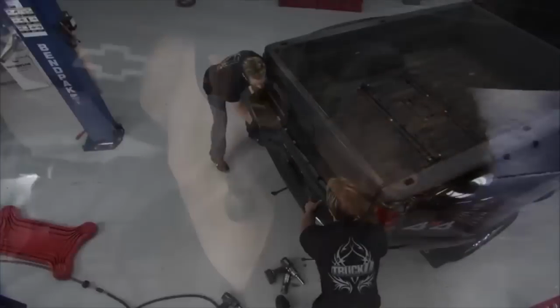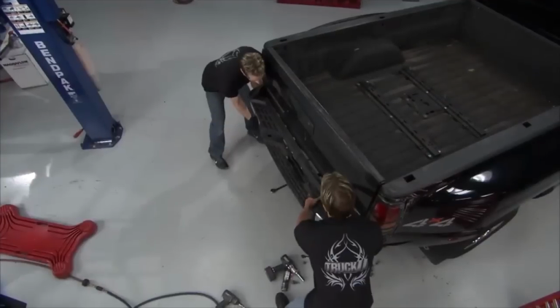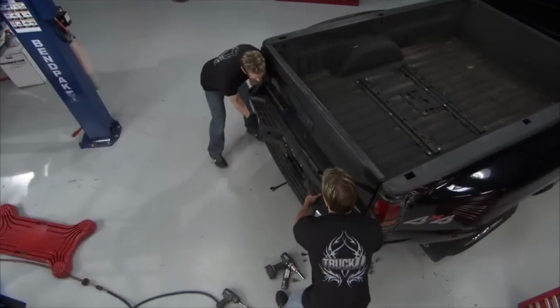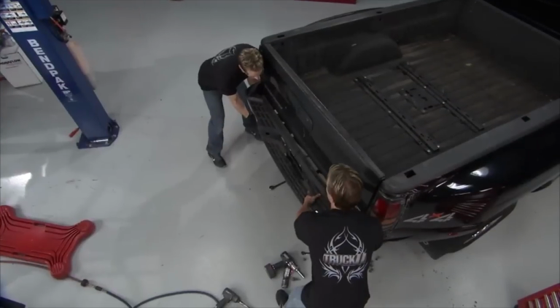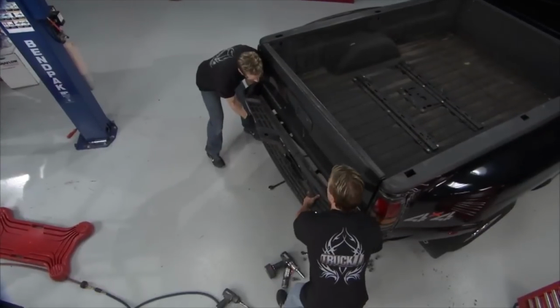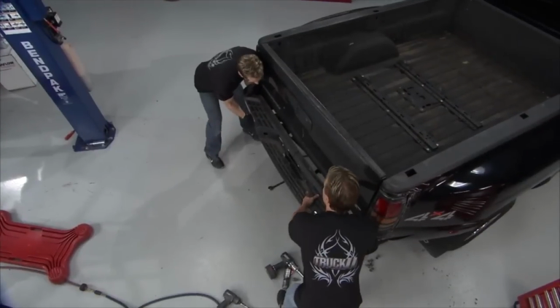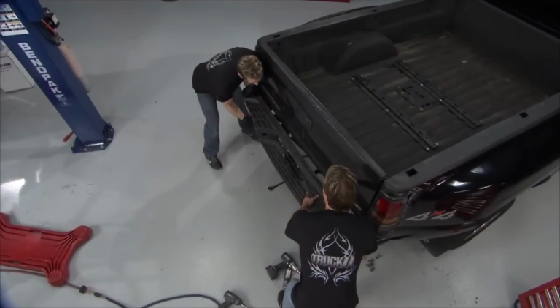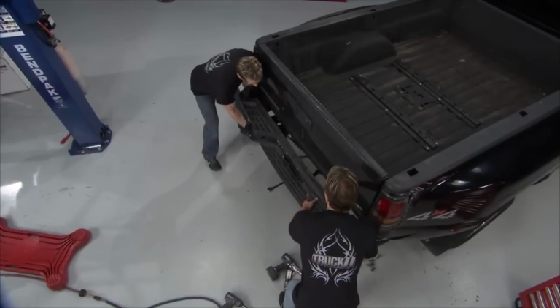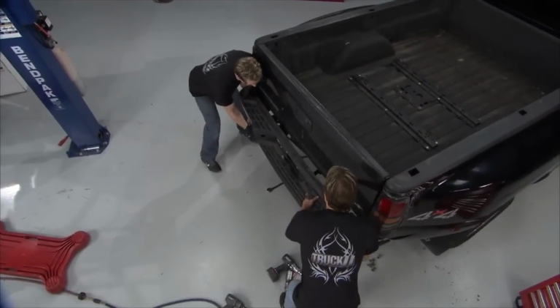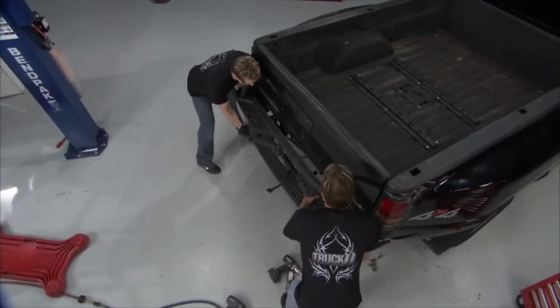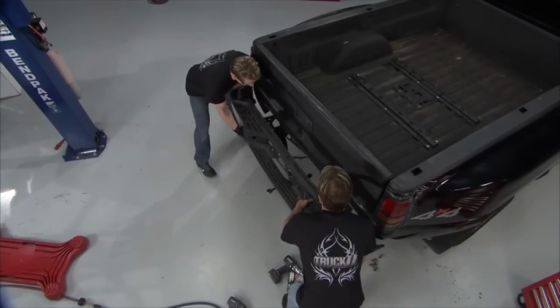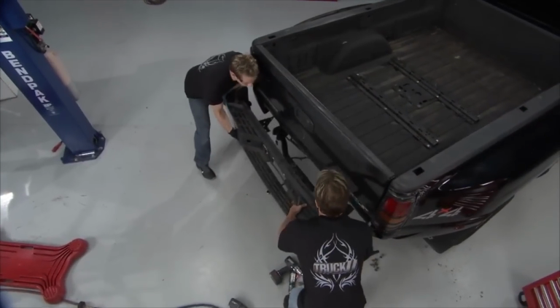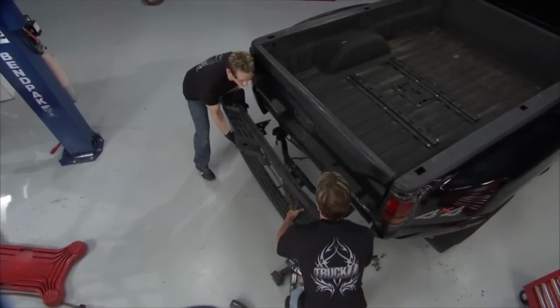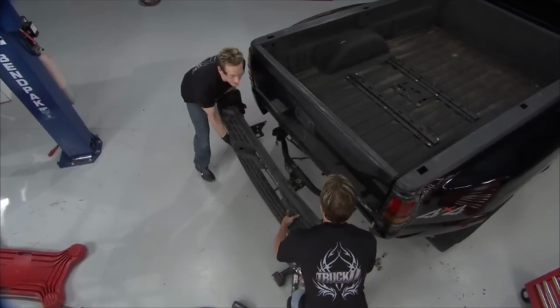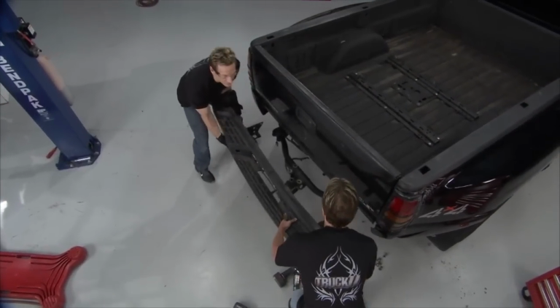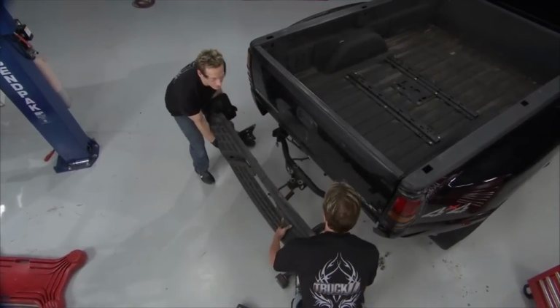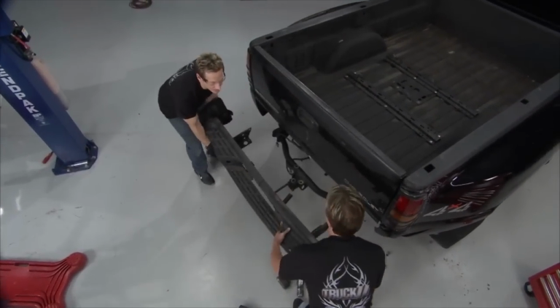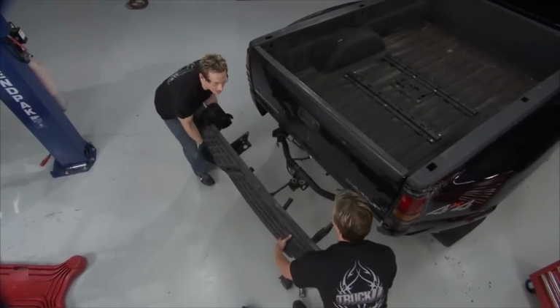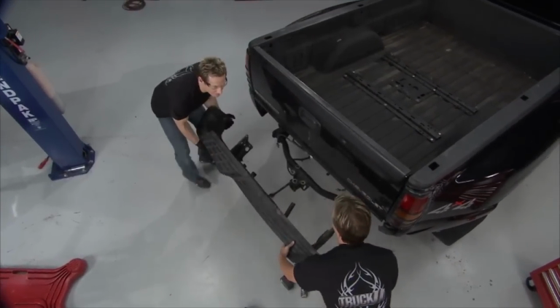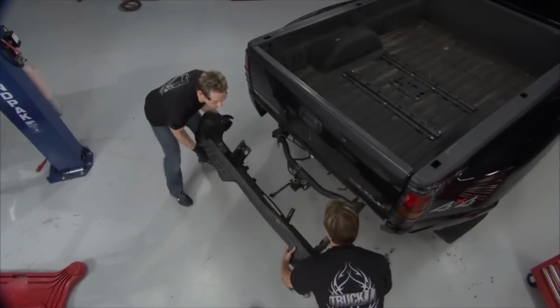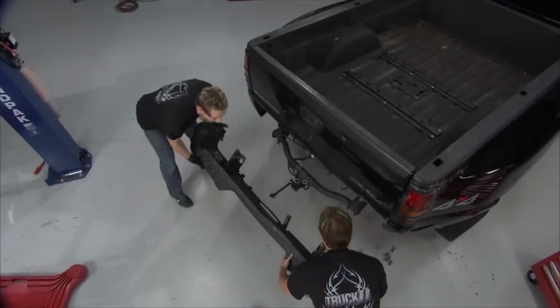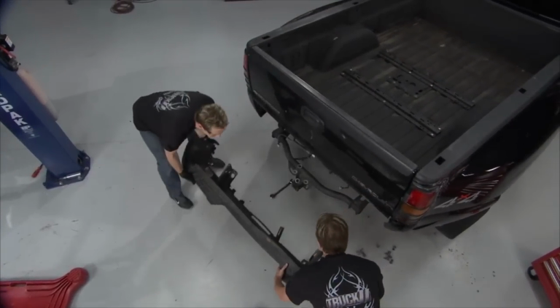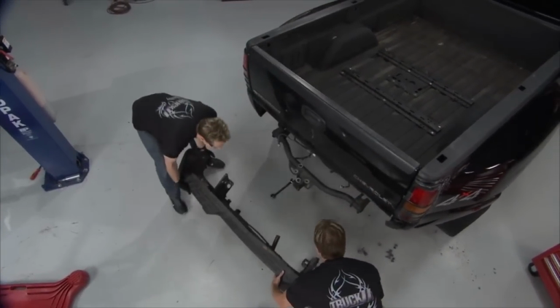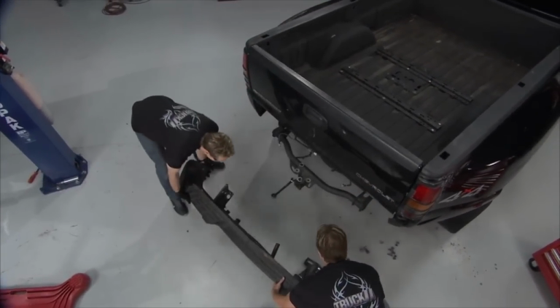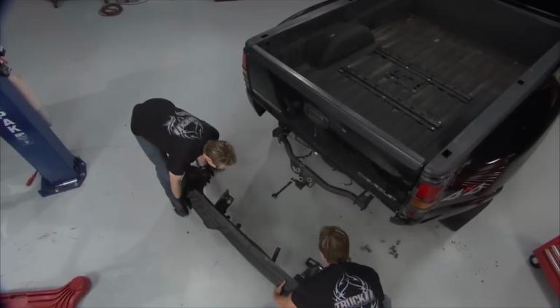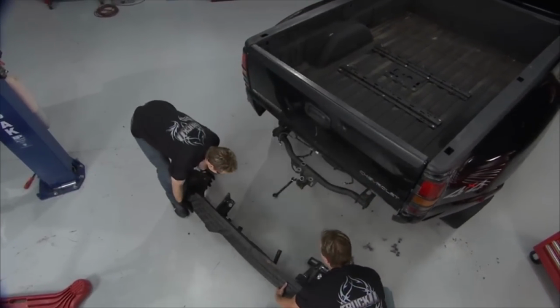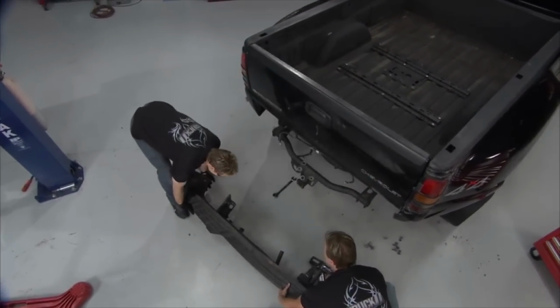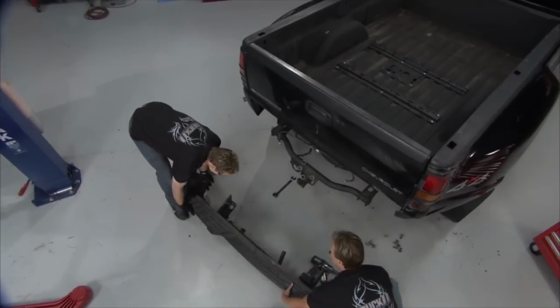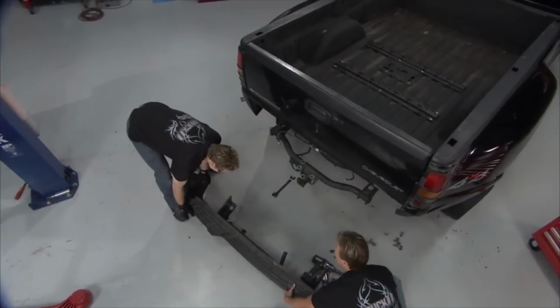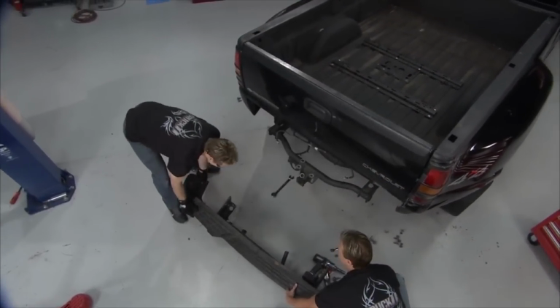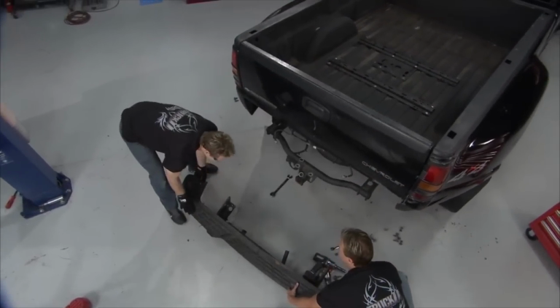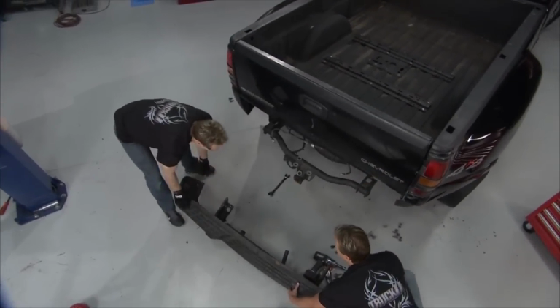There were a lot of bolts — it really took a long time. Most secure bumper ever.